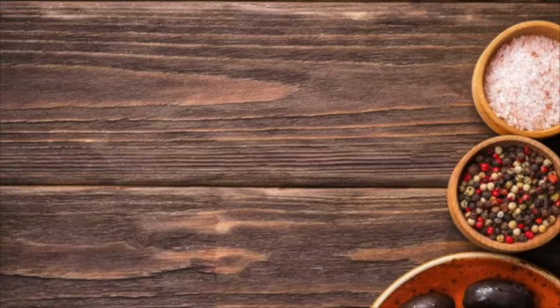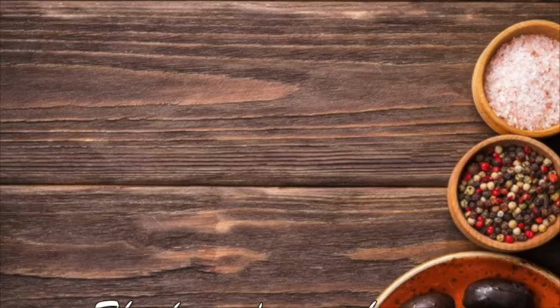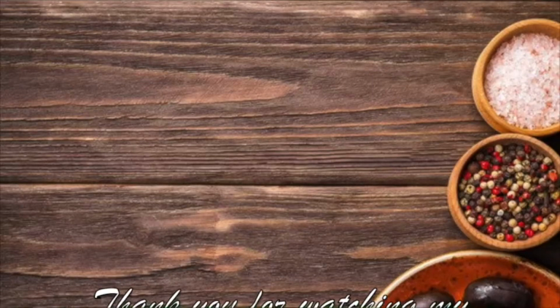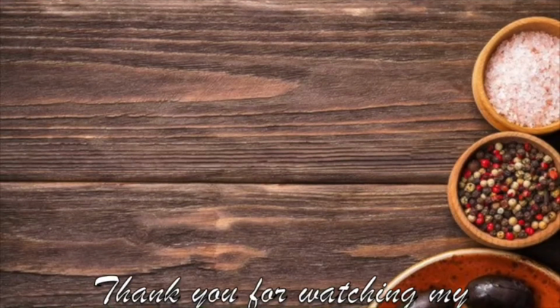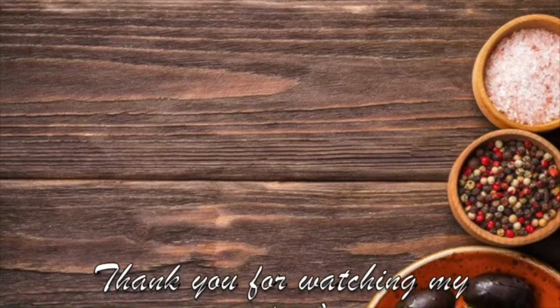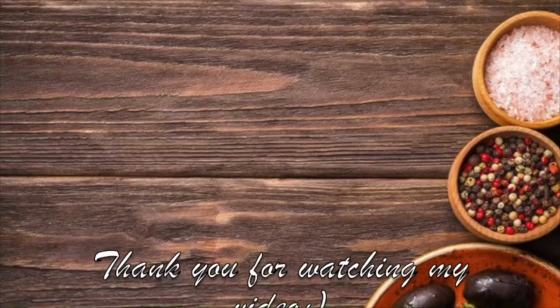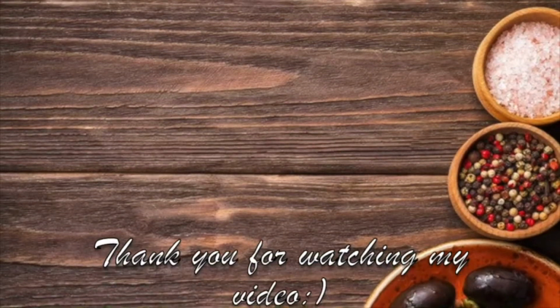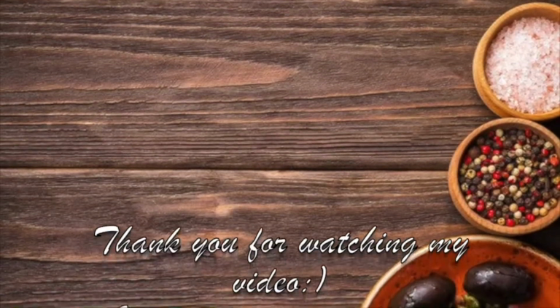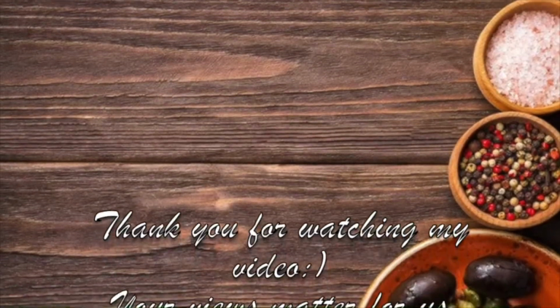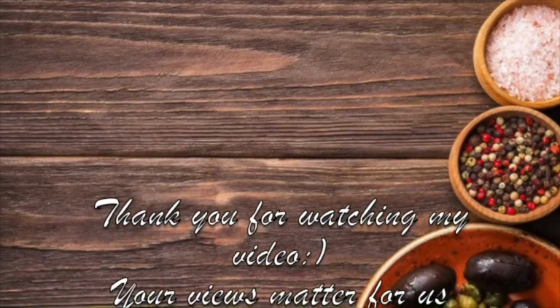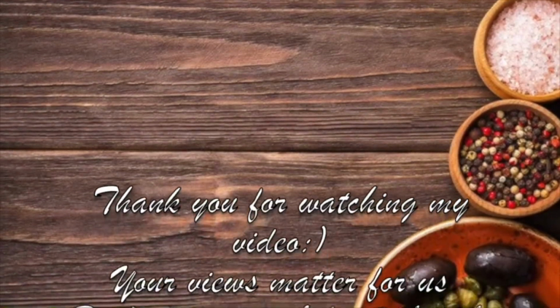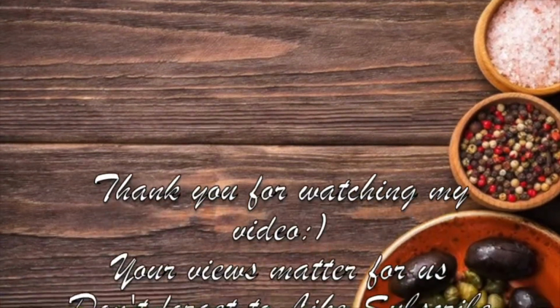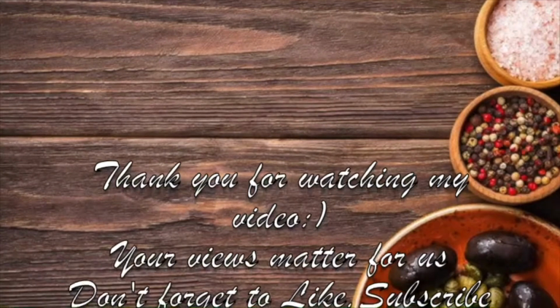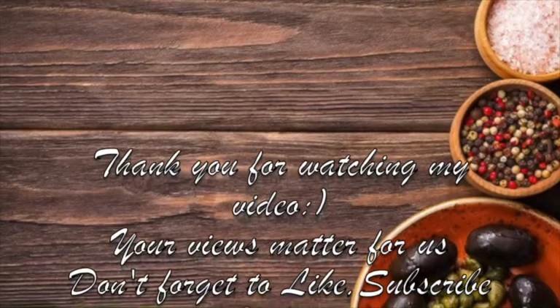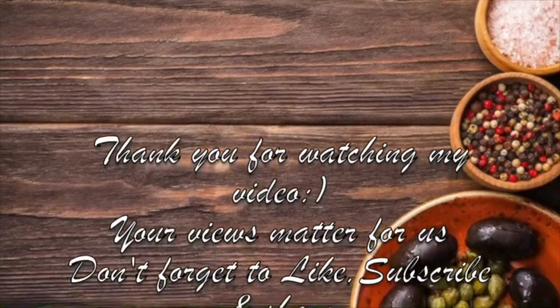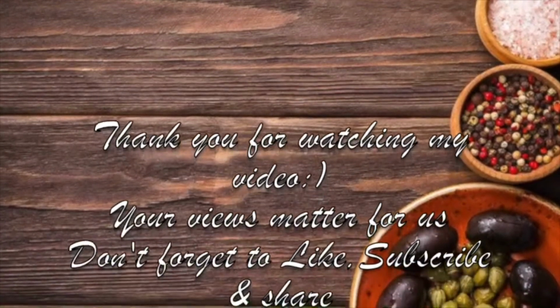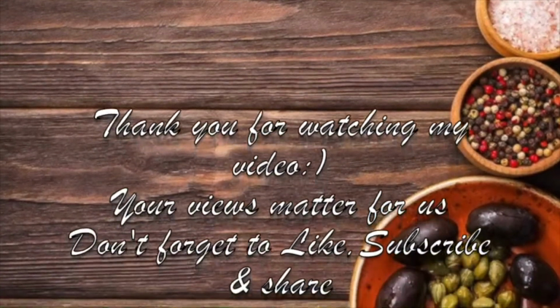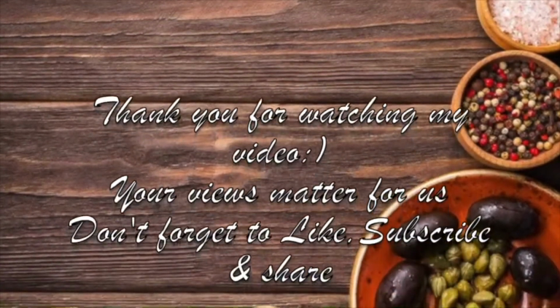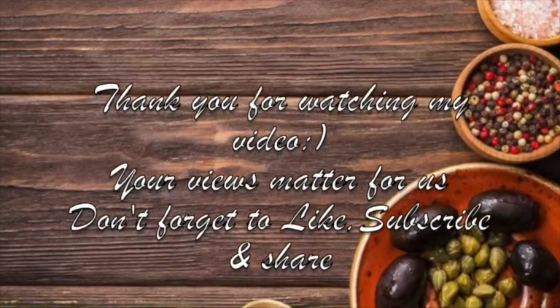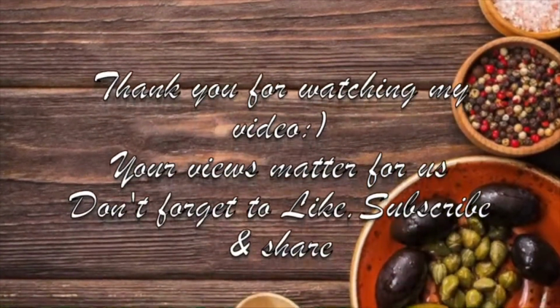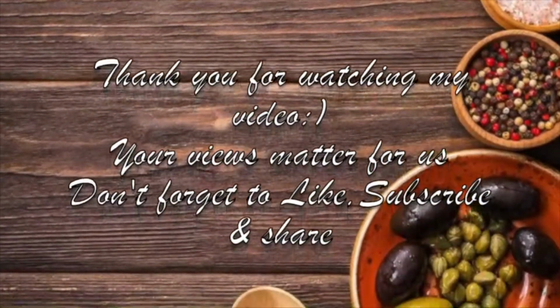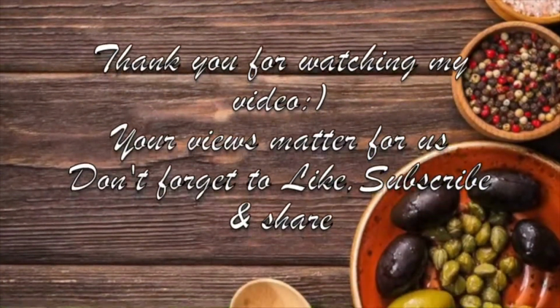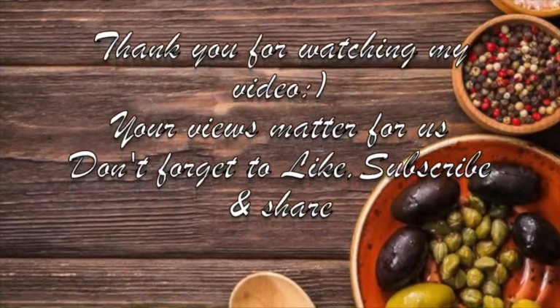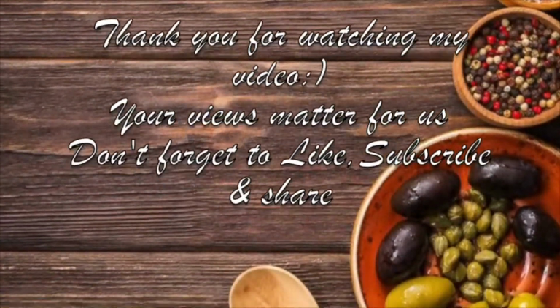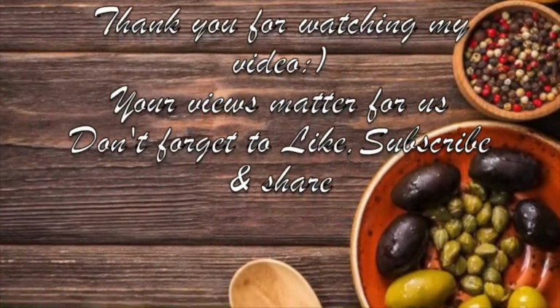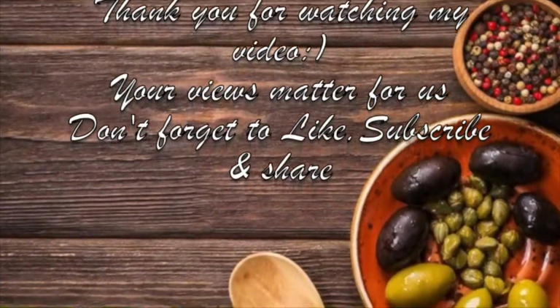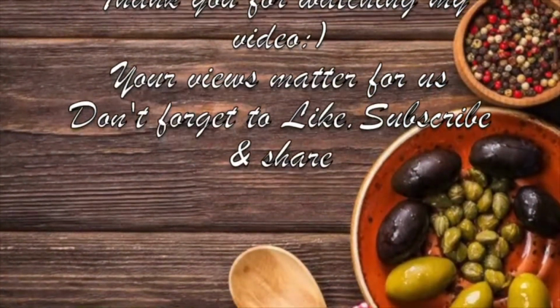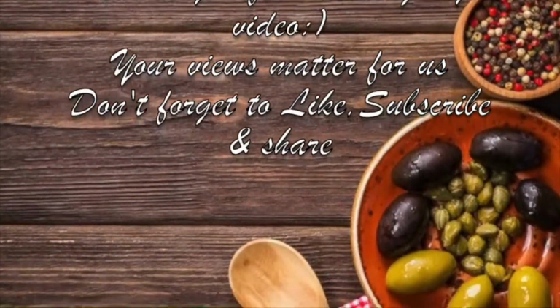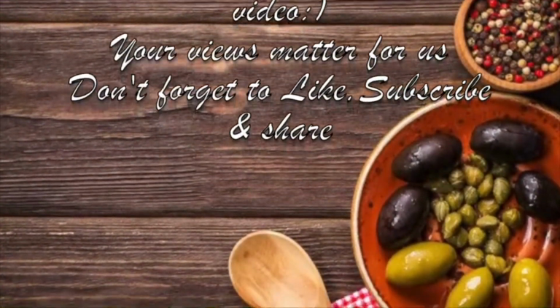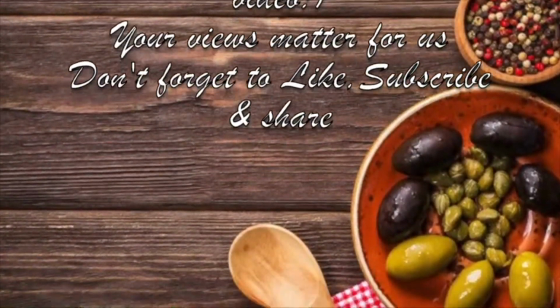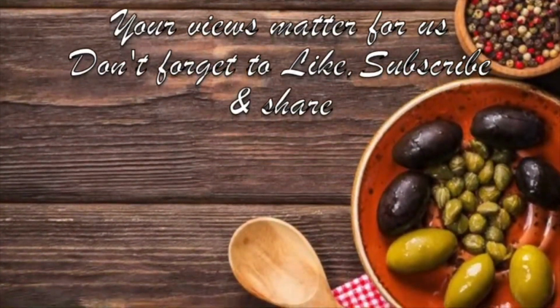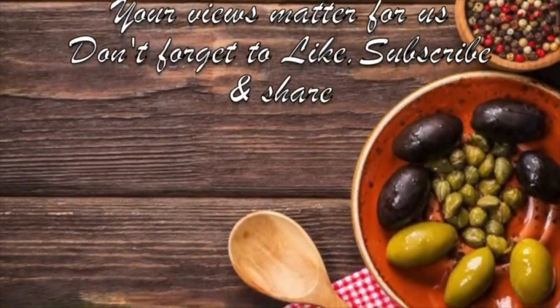Thank you for watching my video. If you liked my video, please like and share.